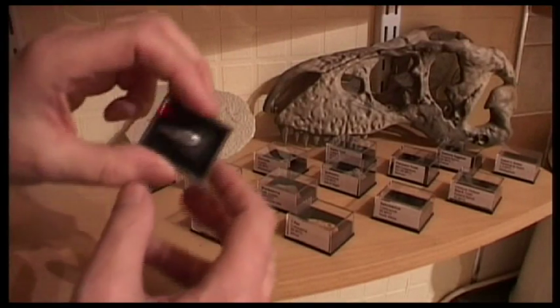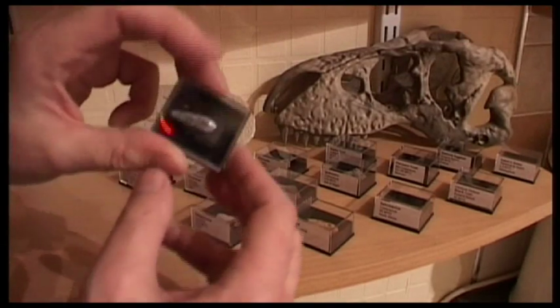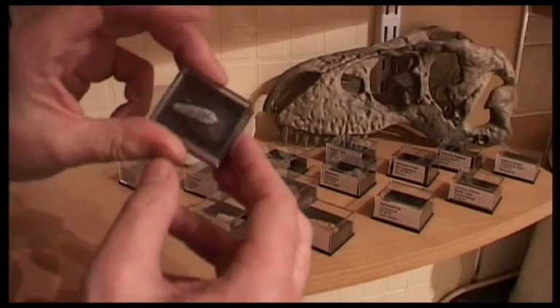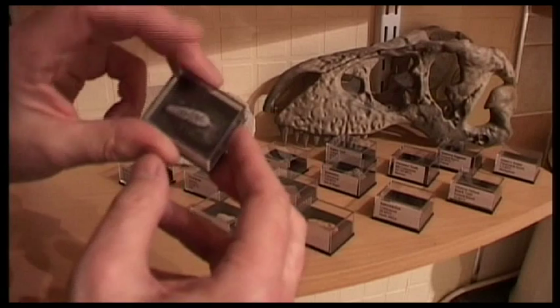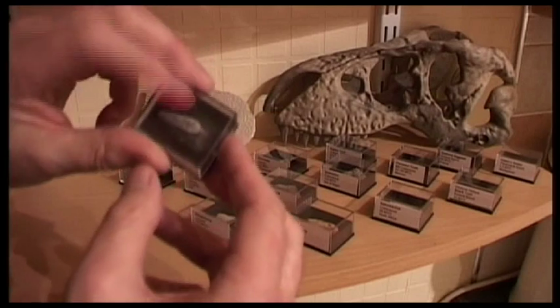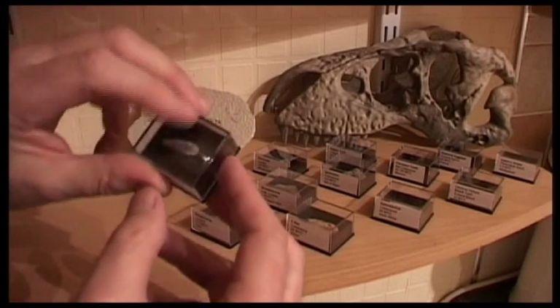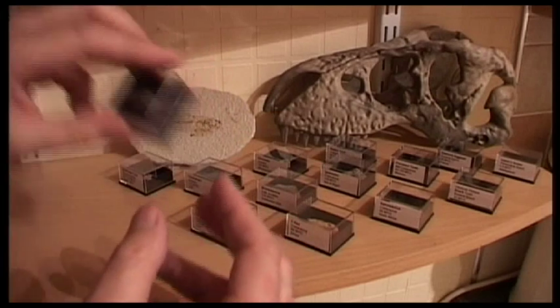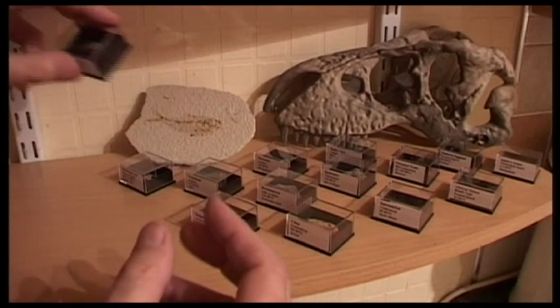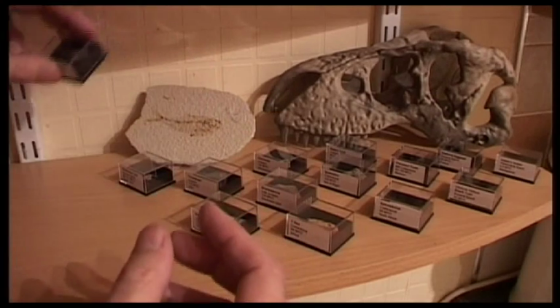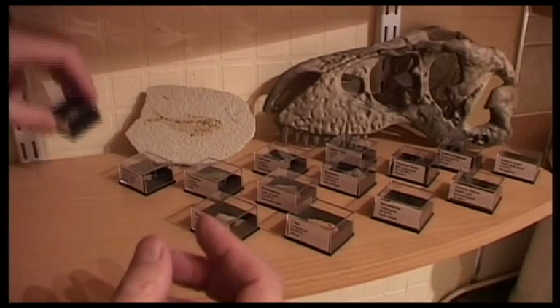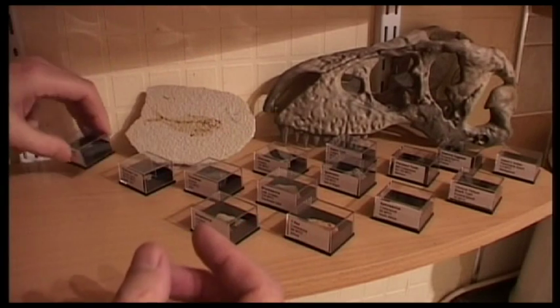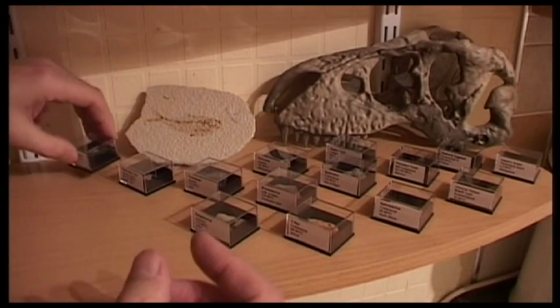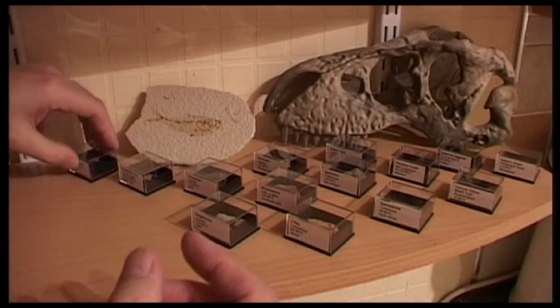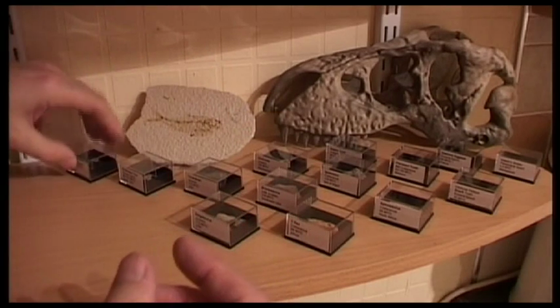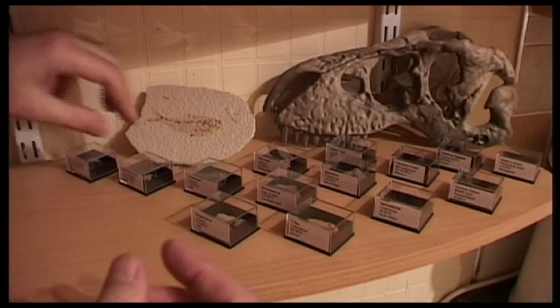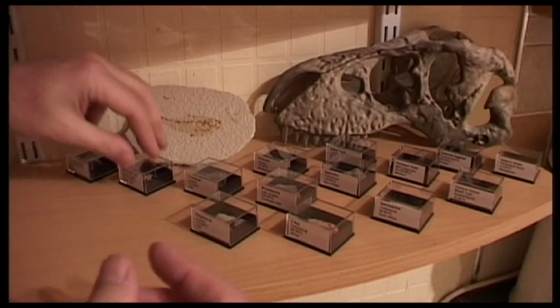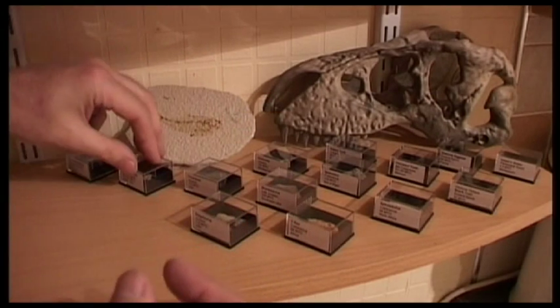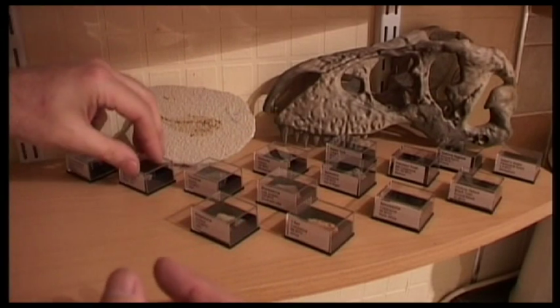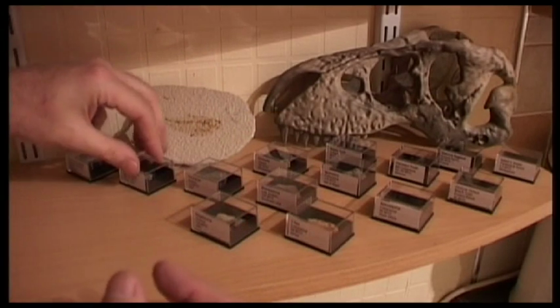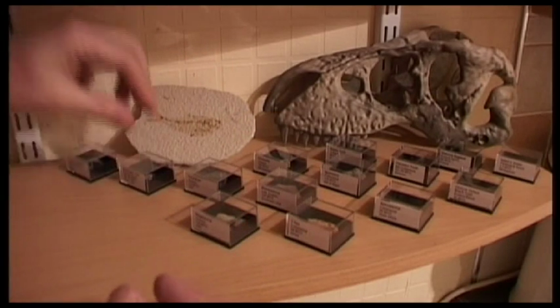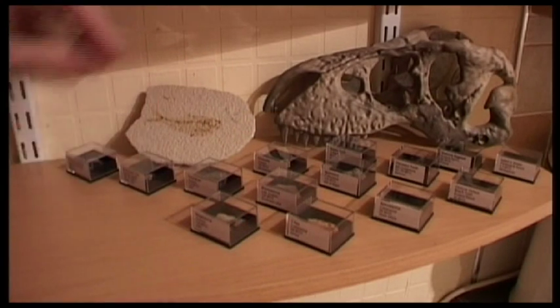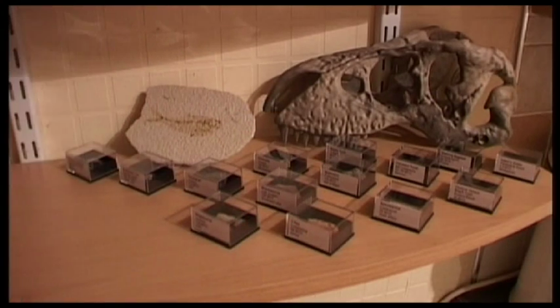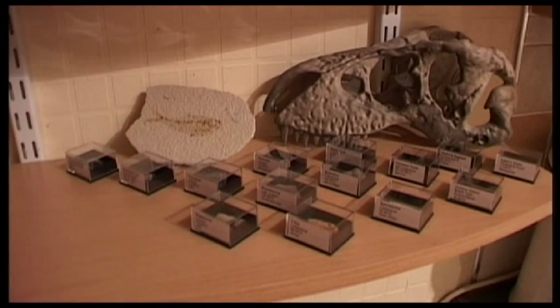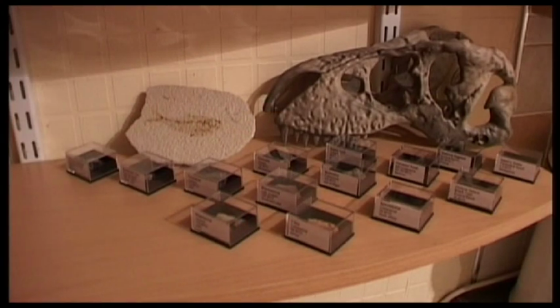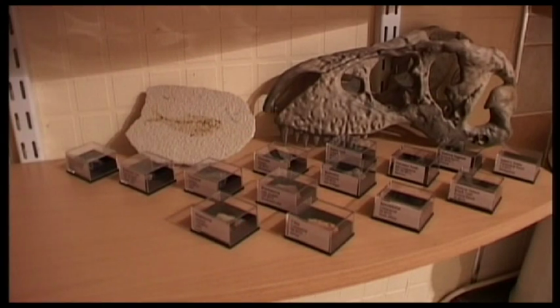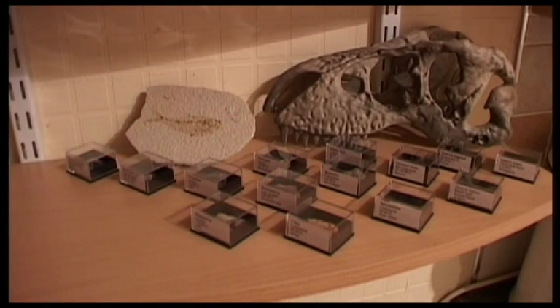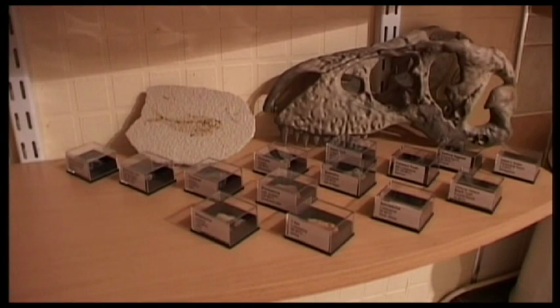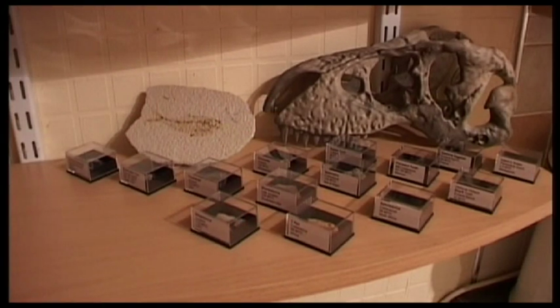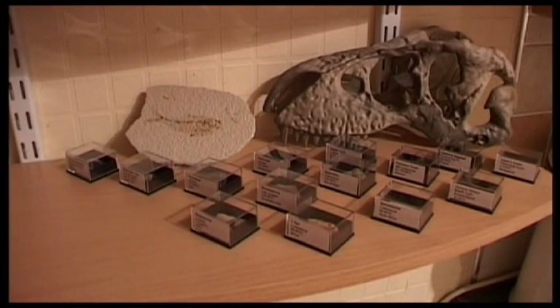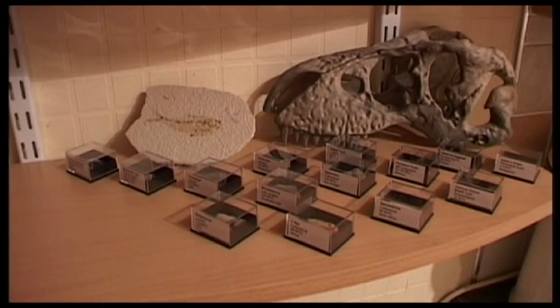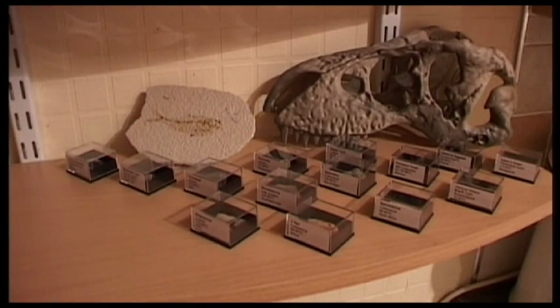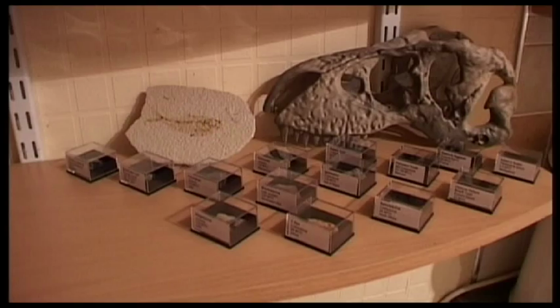So that gives you some idea of how old some of these things are. There you go — a little talk around my fossils. Hope you enjoyed it.